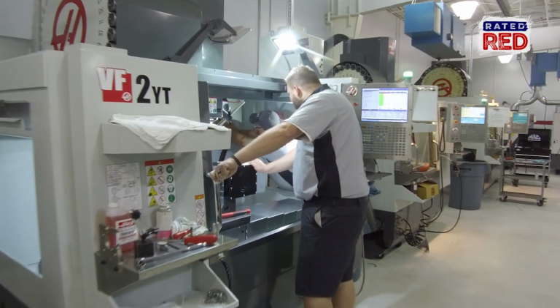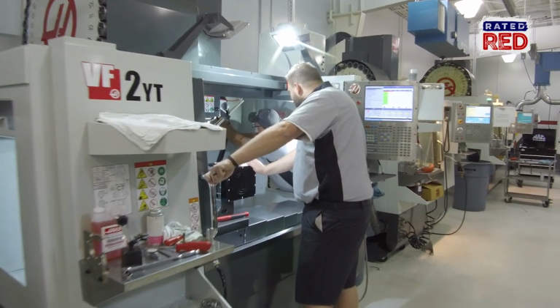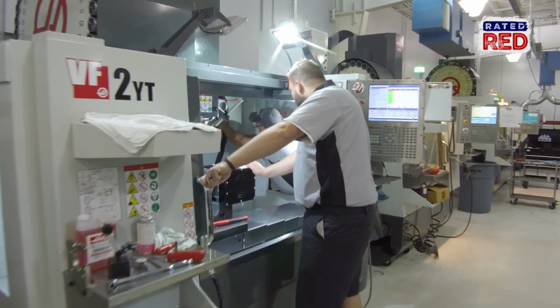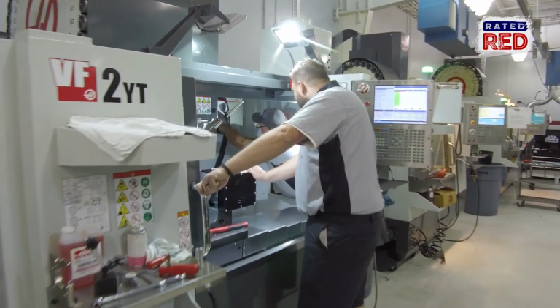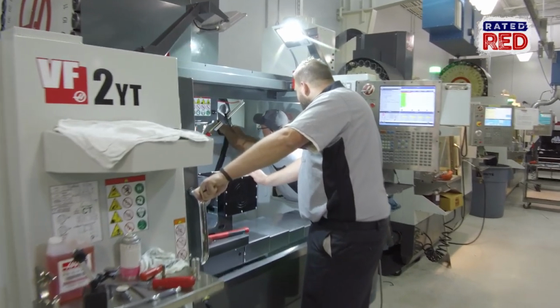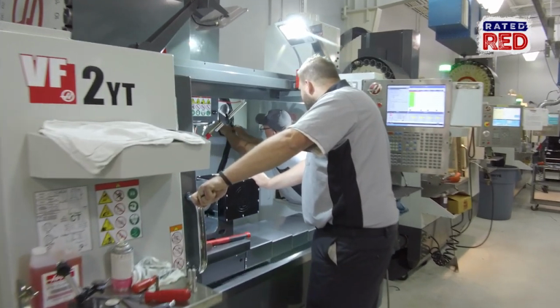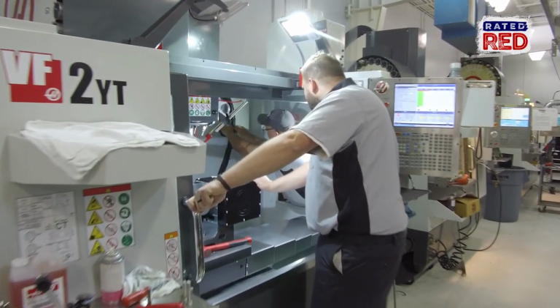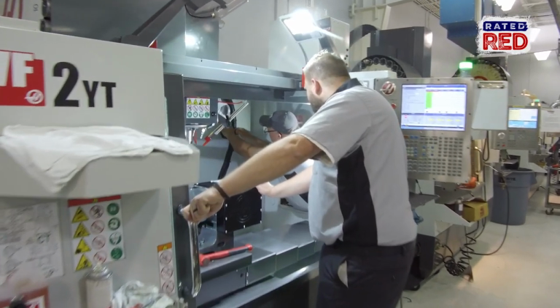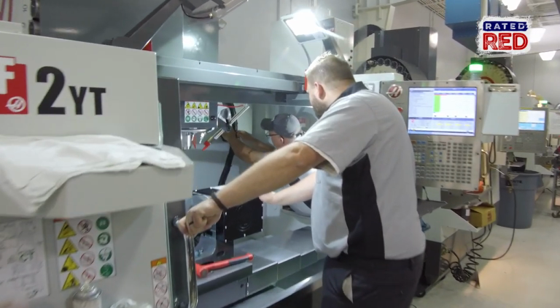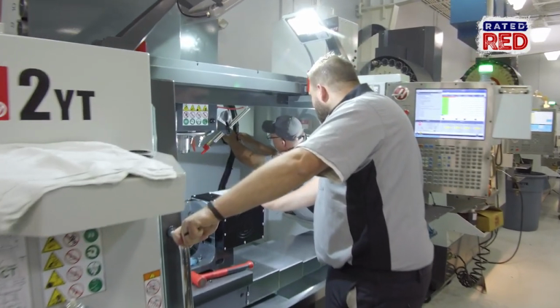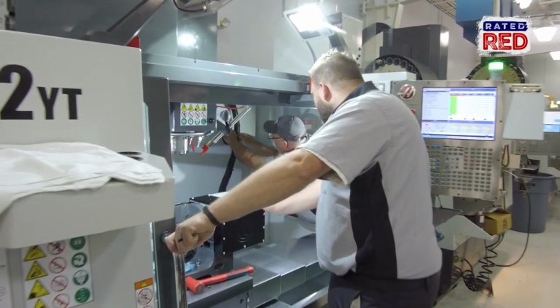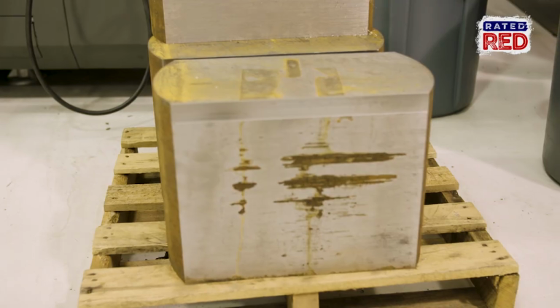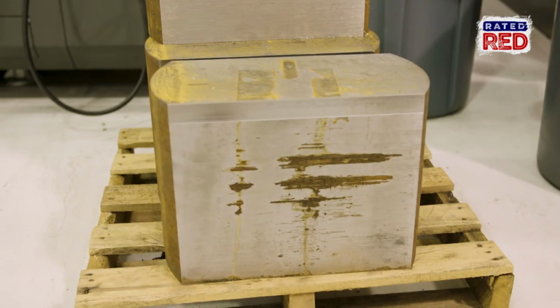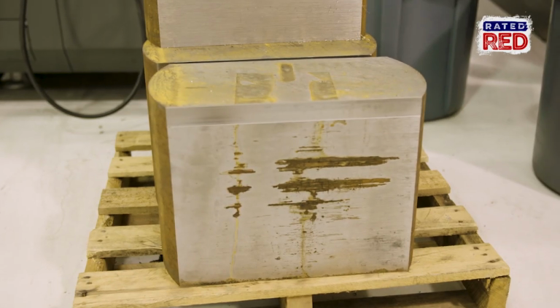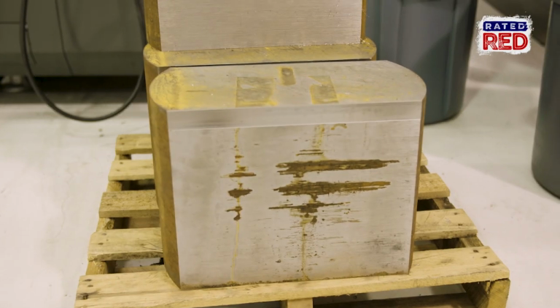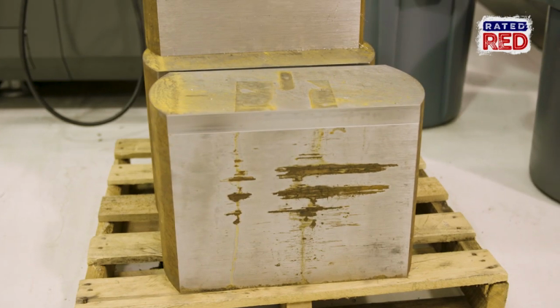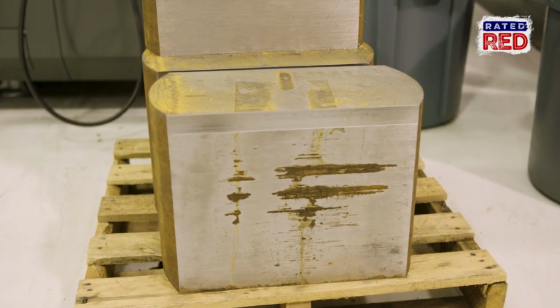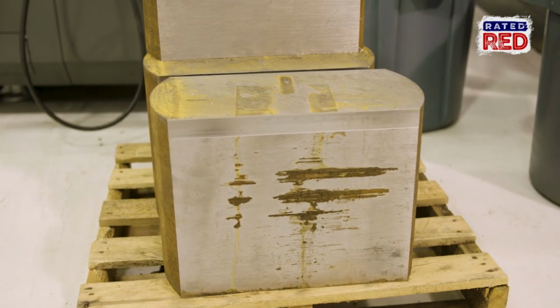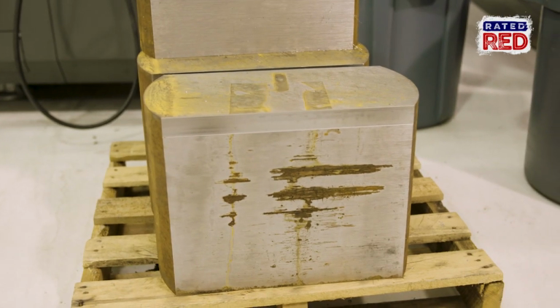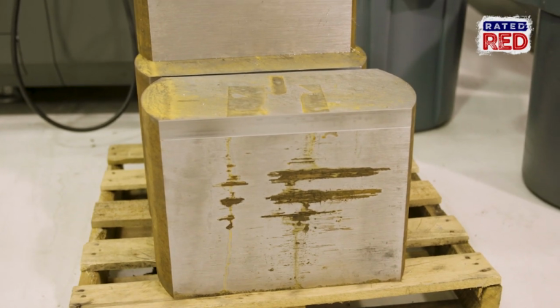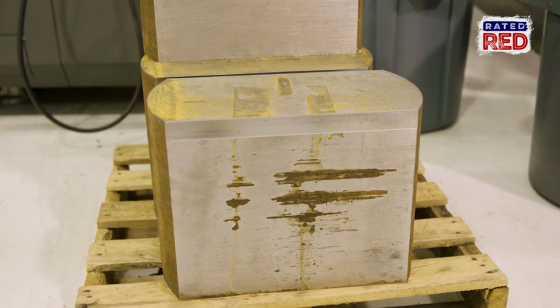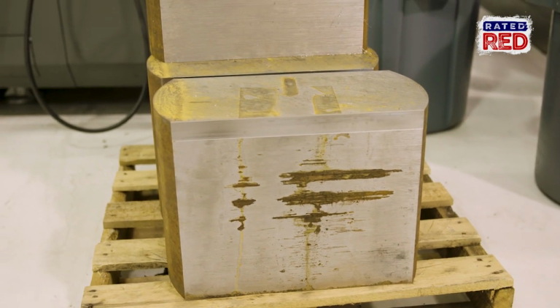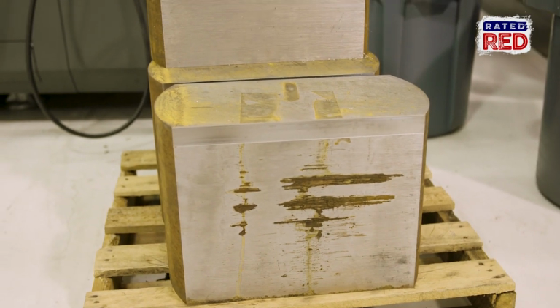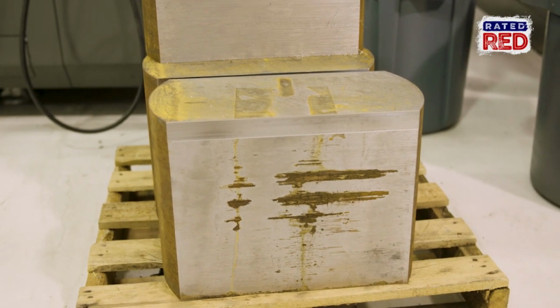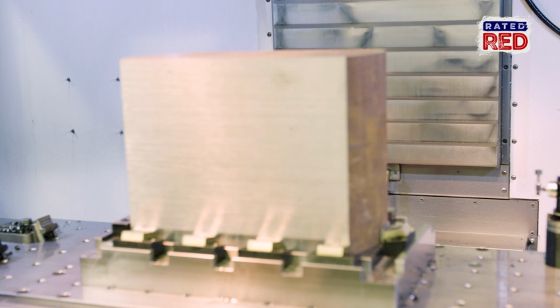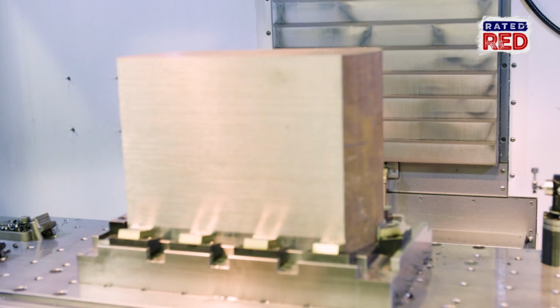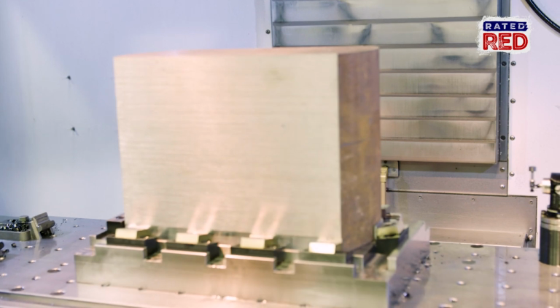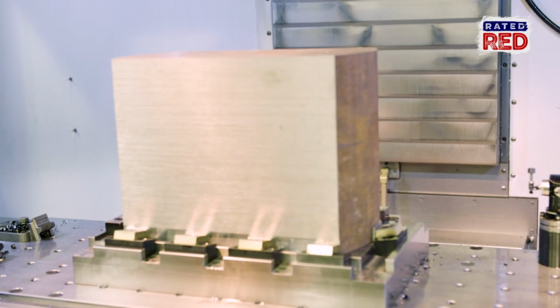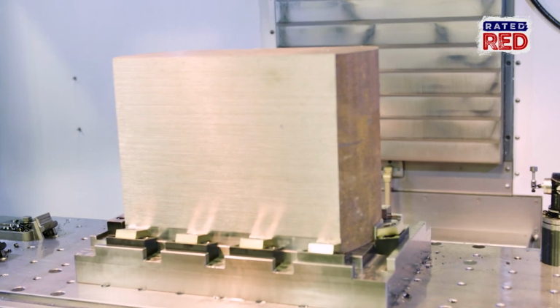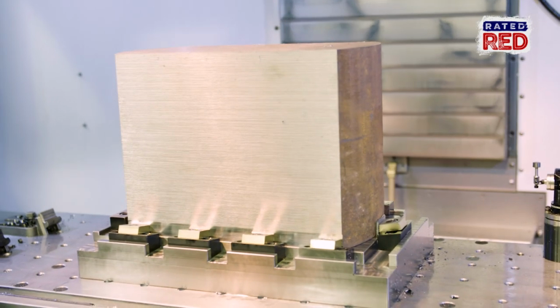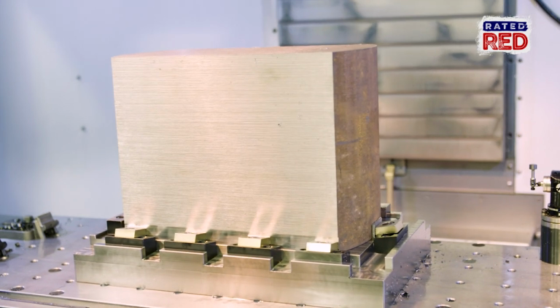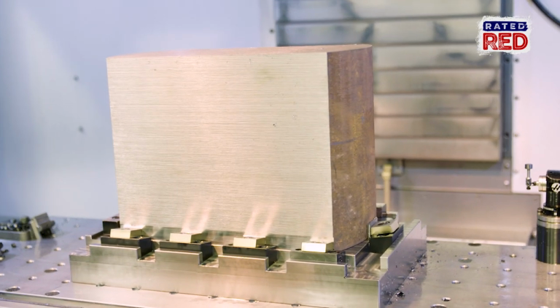So what kind of materials do you all use? We use a lot of aluminum, some steel, some a little bit of titanium.